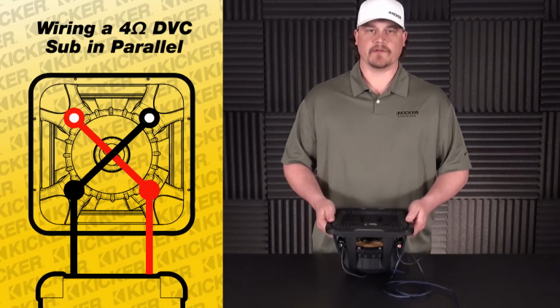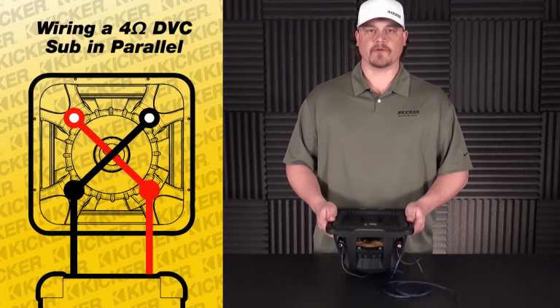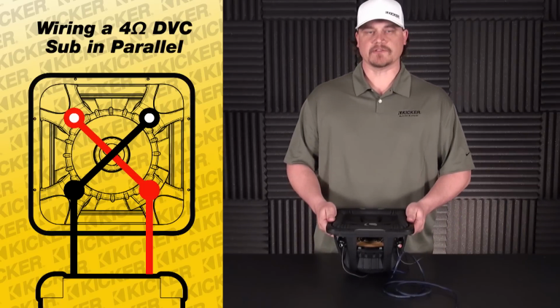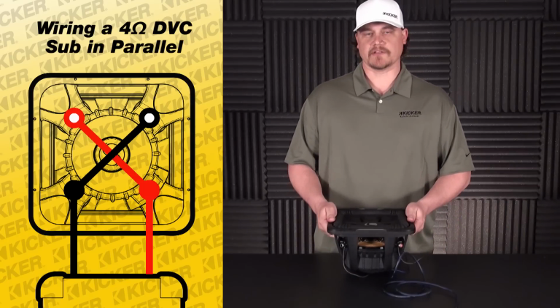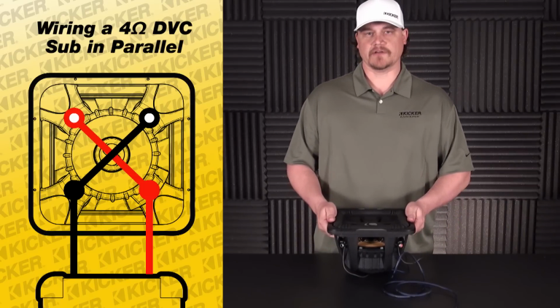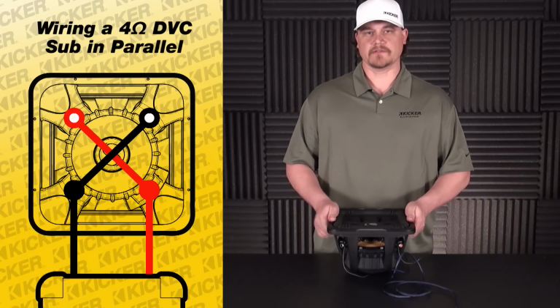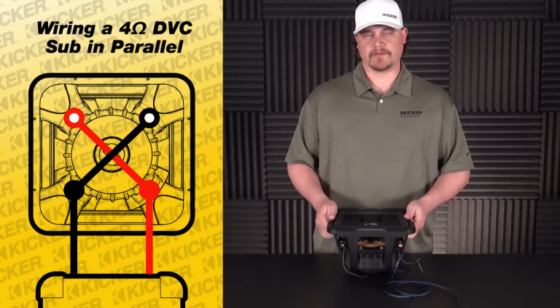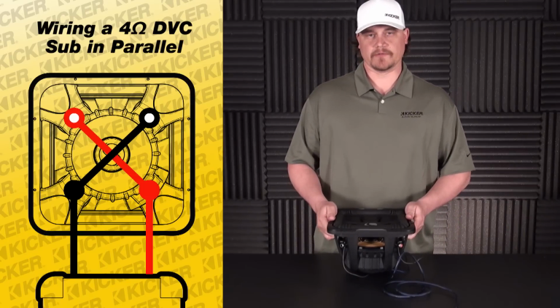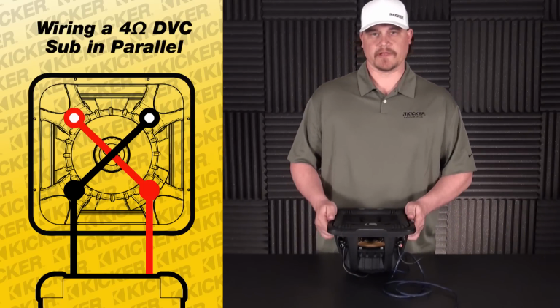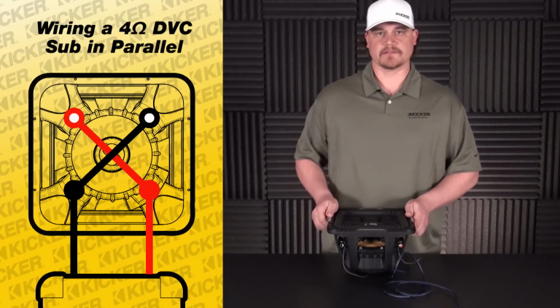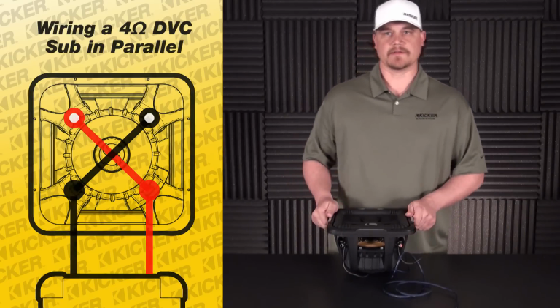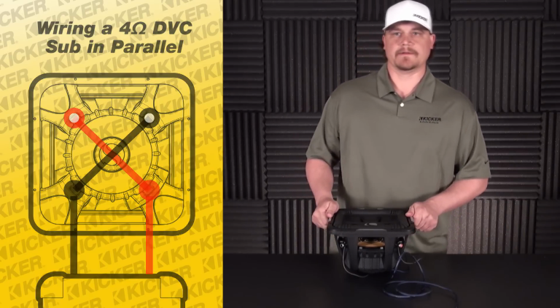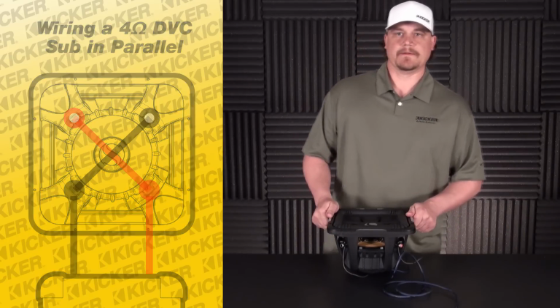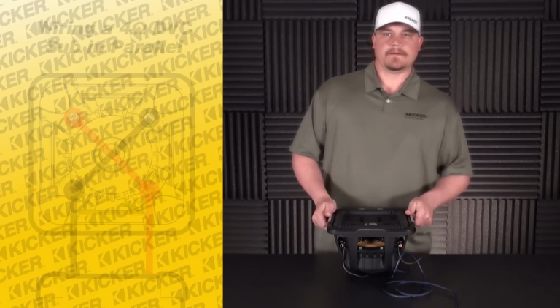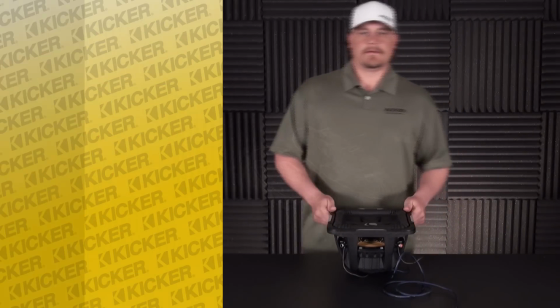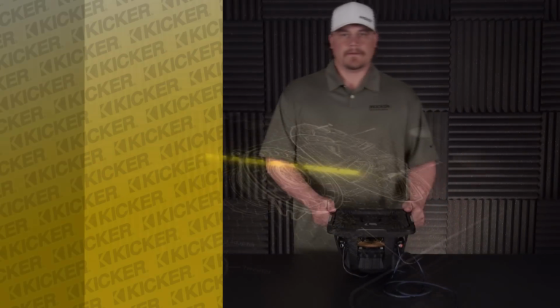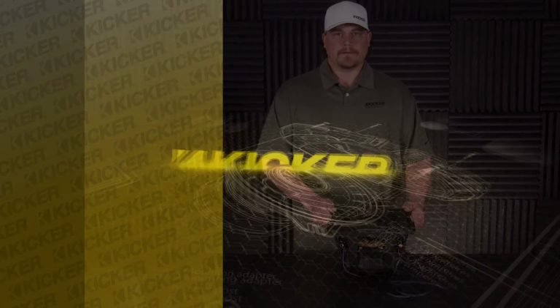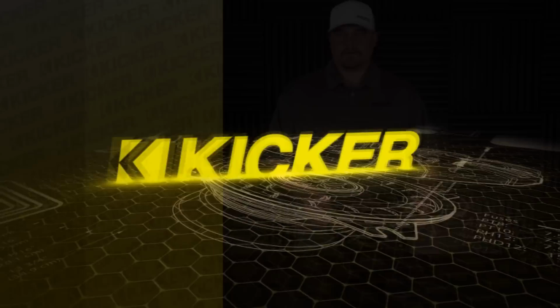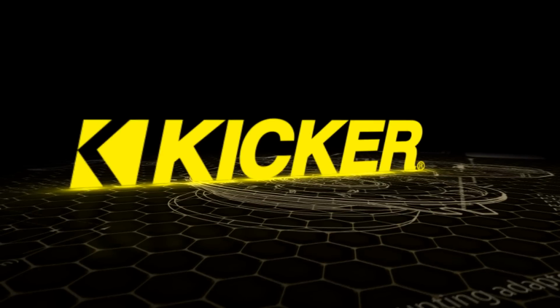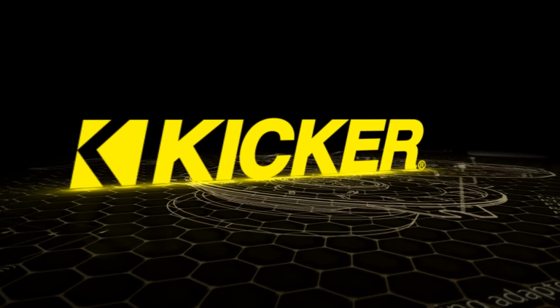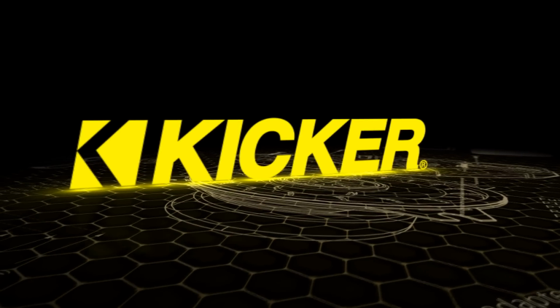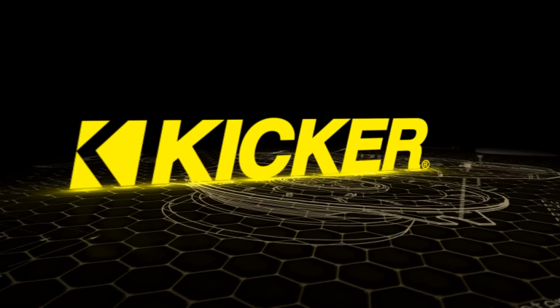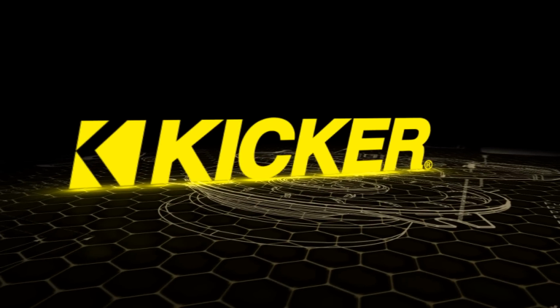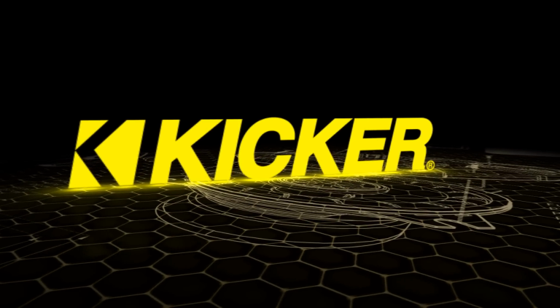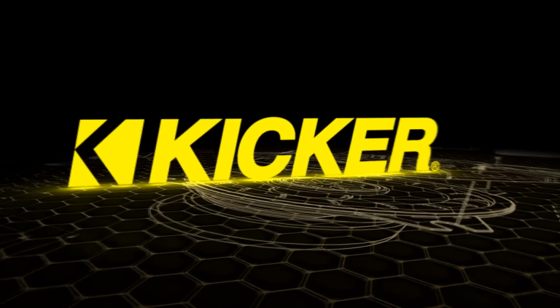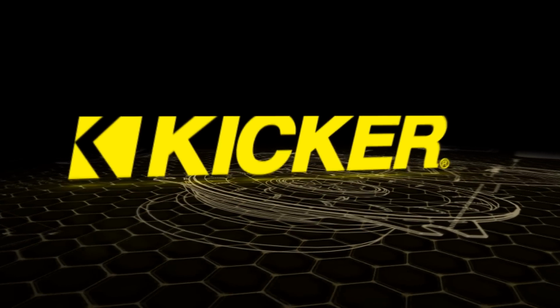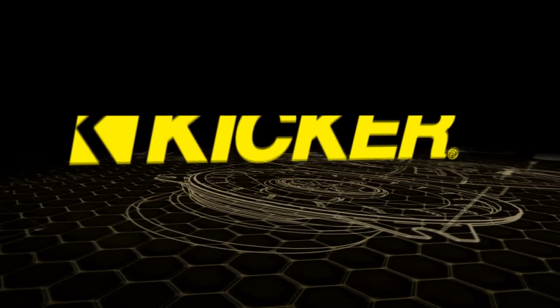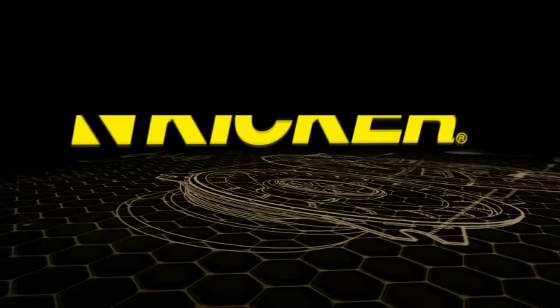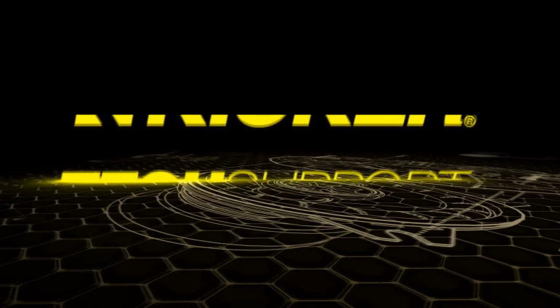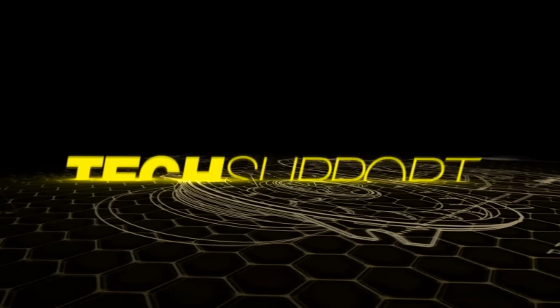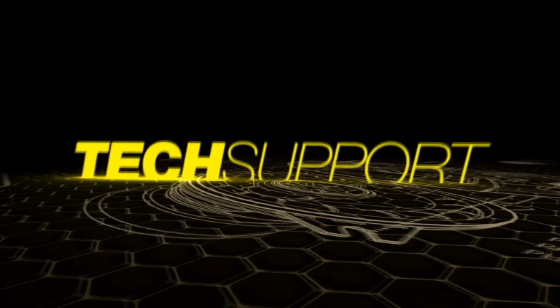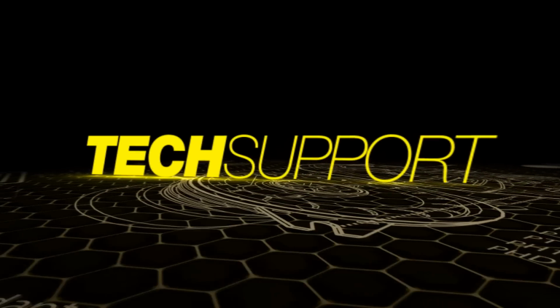Hope that helps you out on your single sub wiring. If you have any other questions, let us know. Have a good one. Thanks.